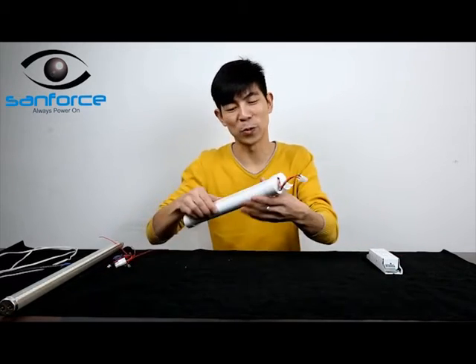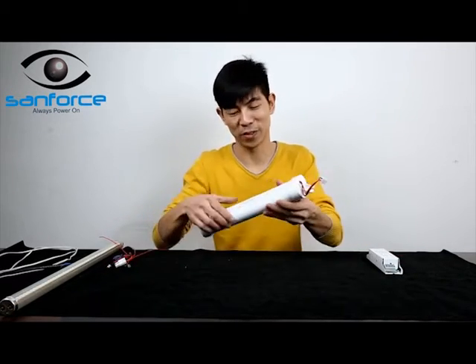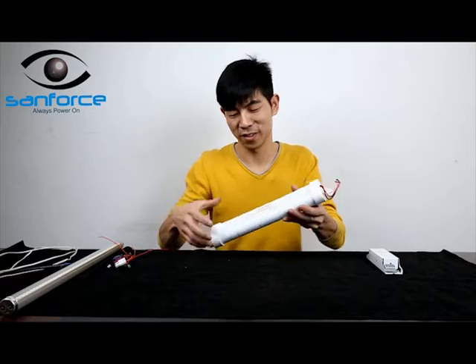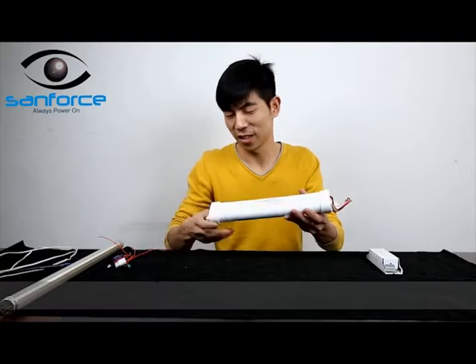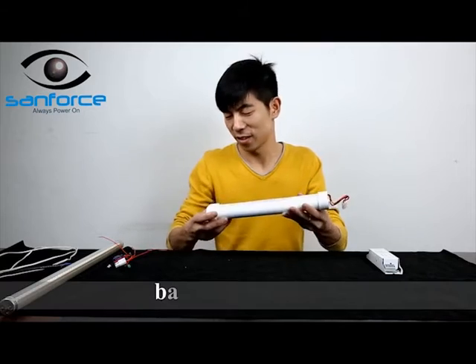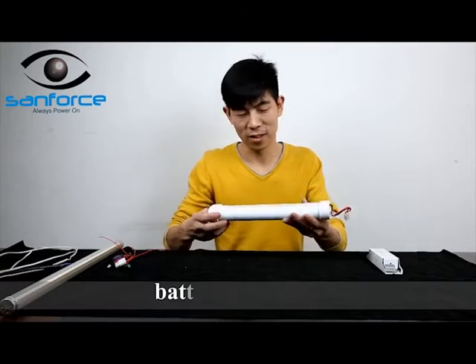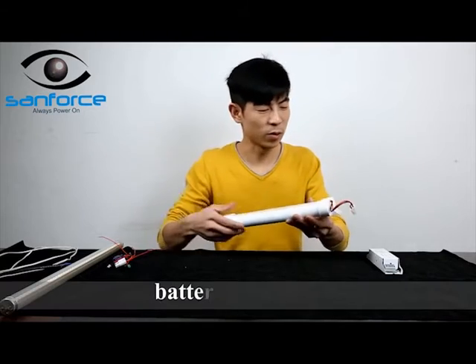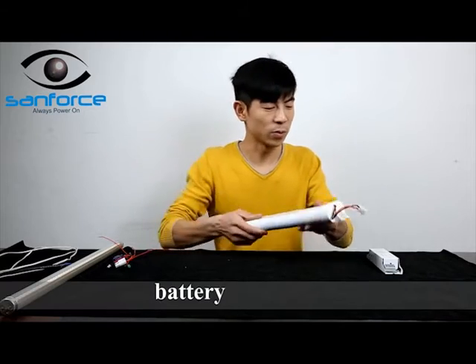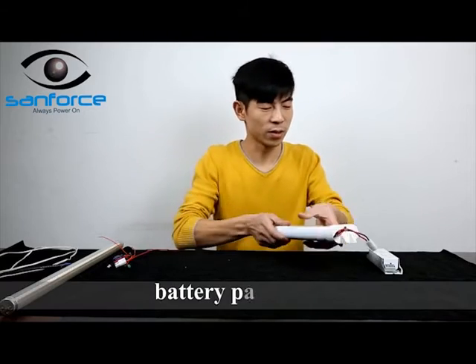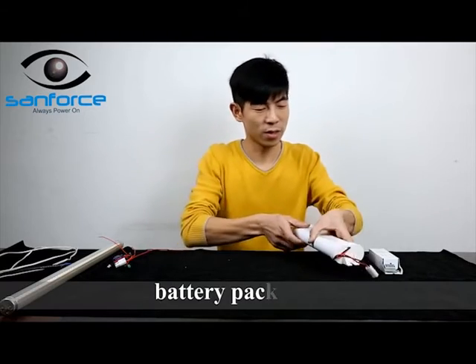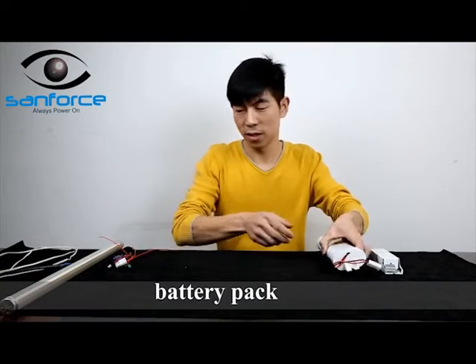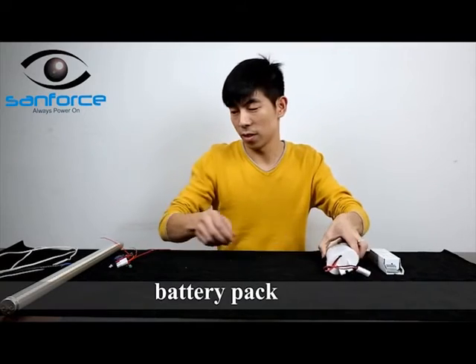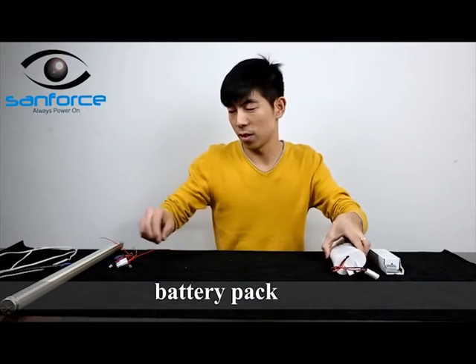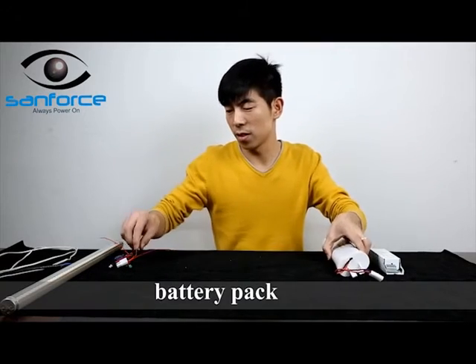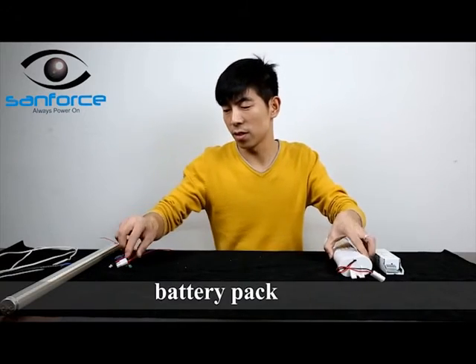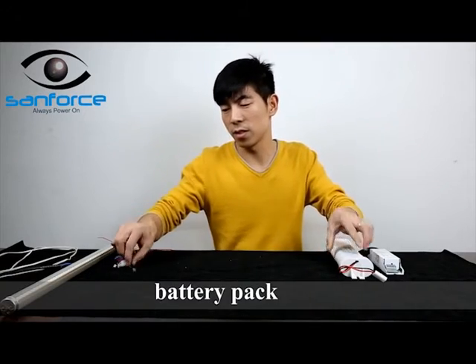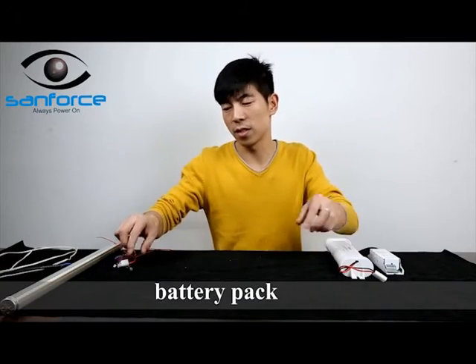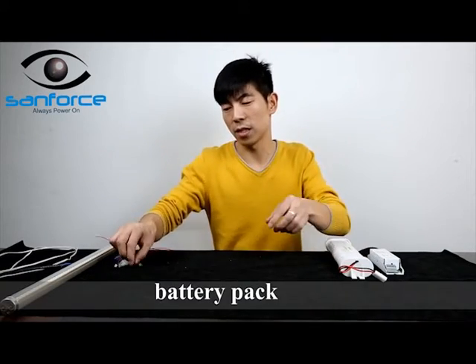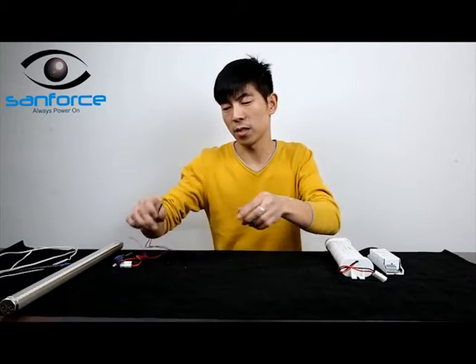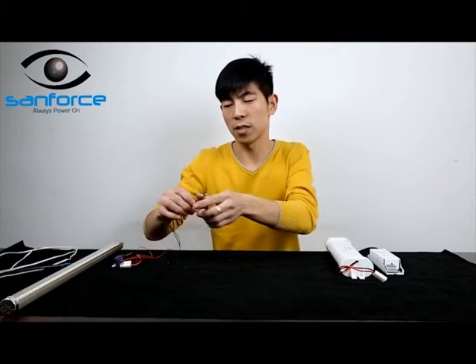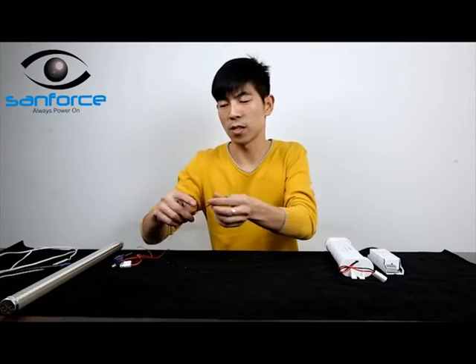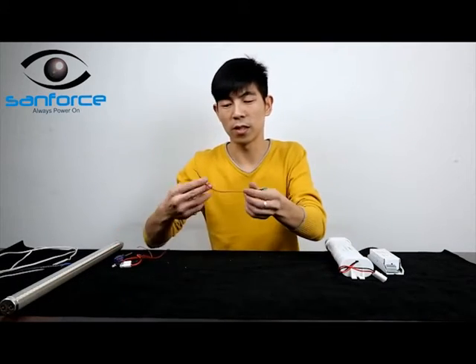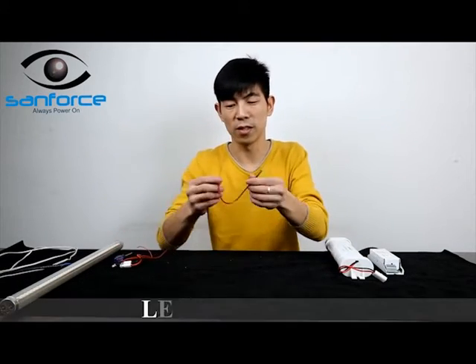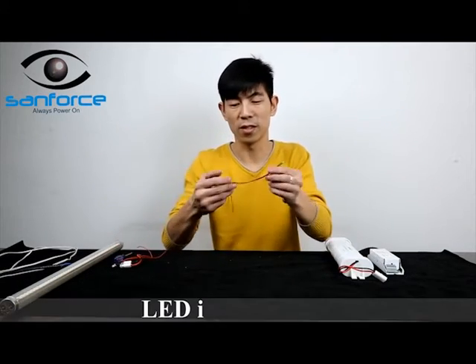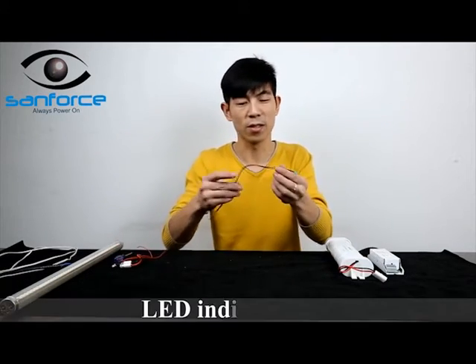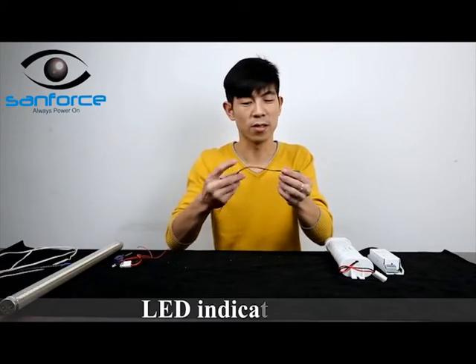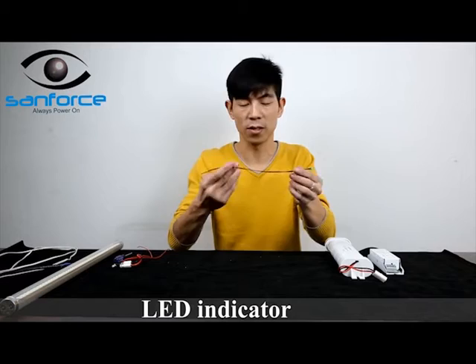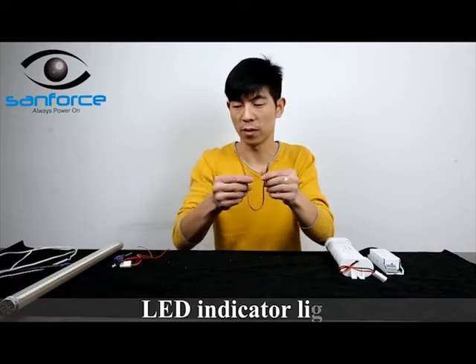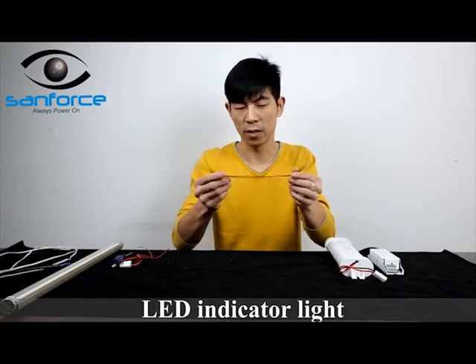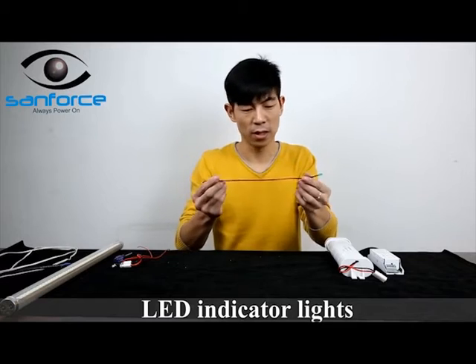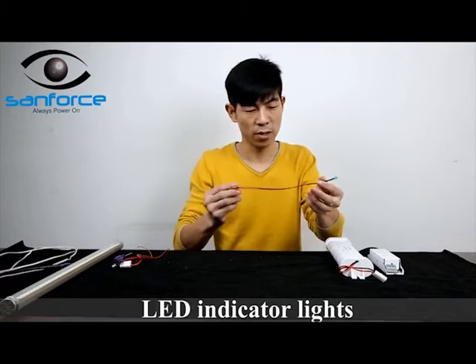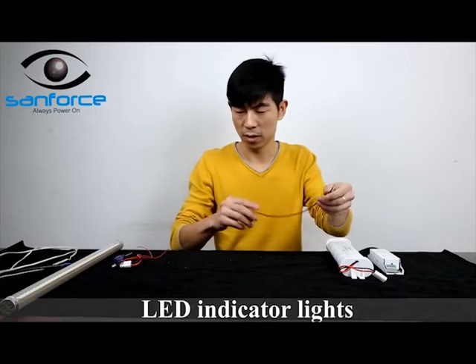Let's talk about how to install the emergency backup unit with an LED tube and show you how the emergency module works.